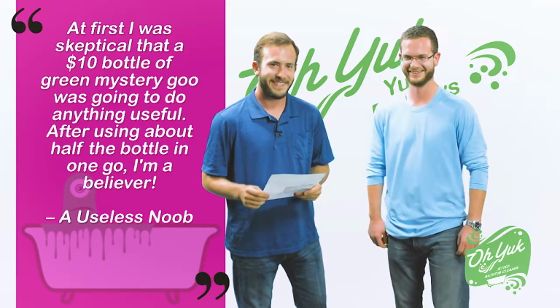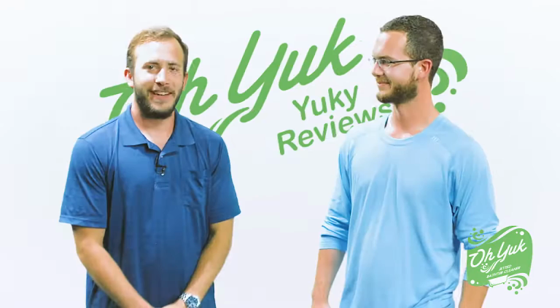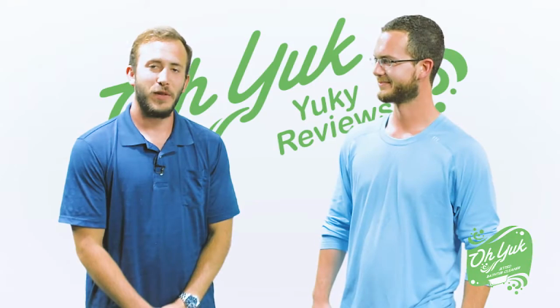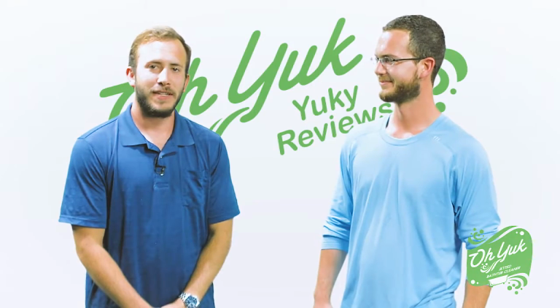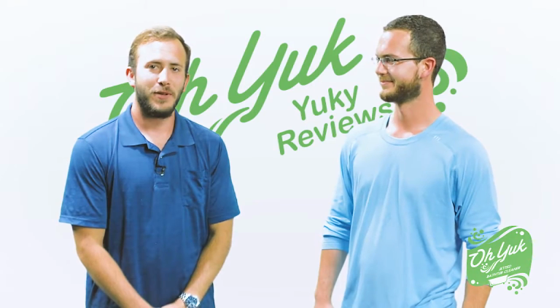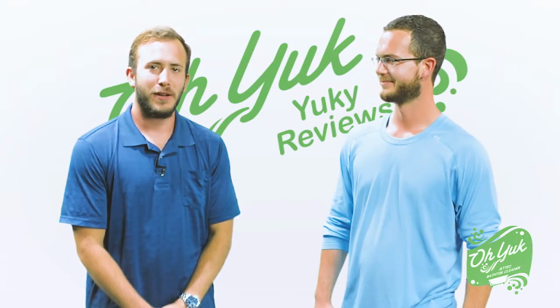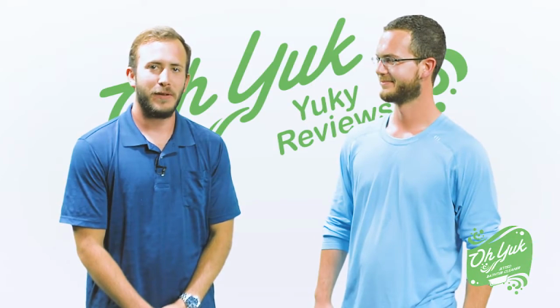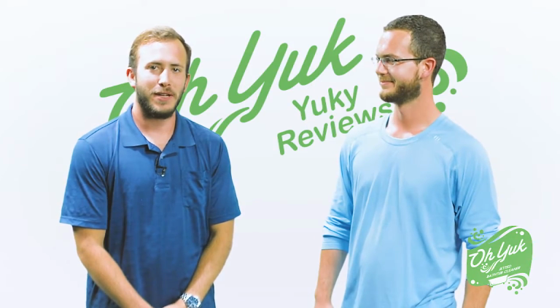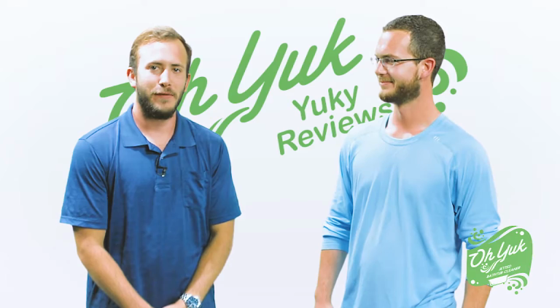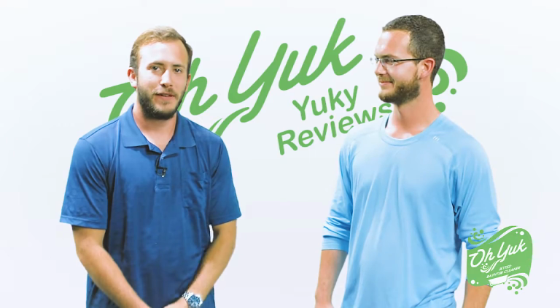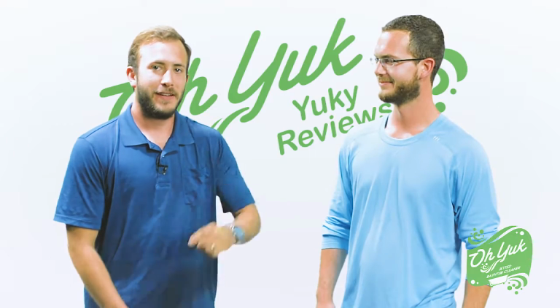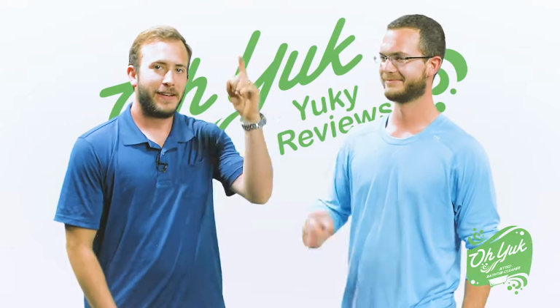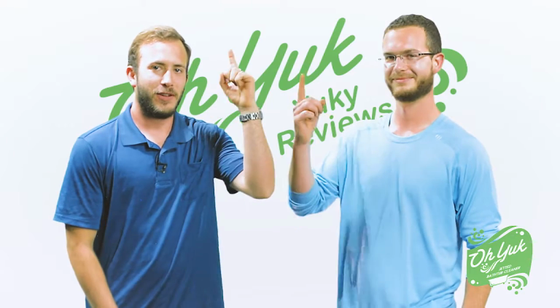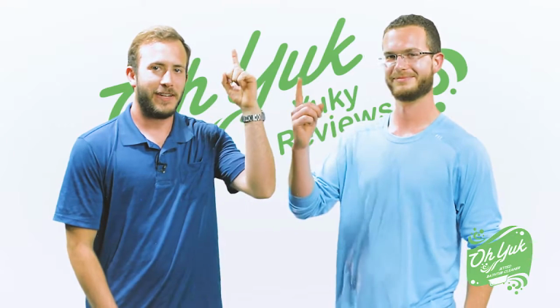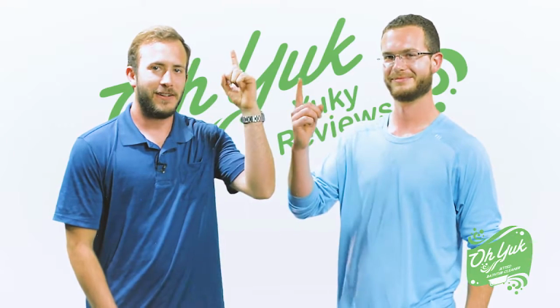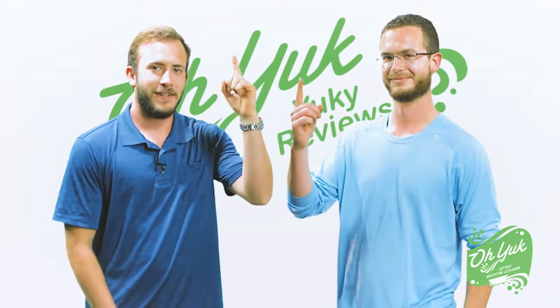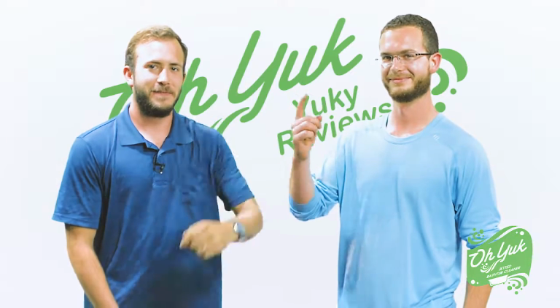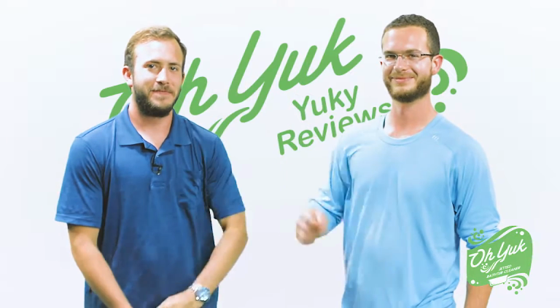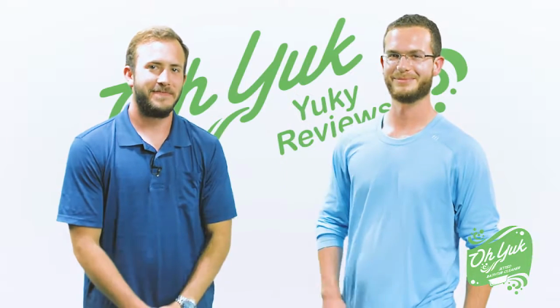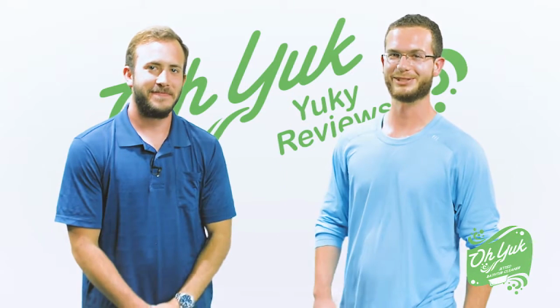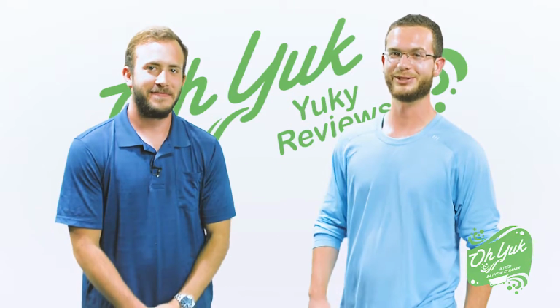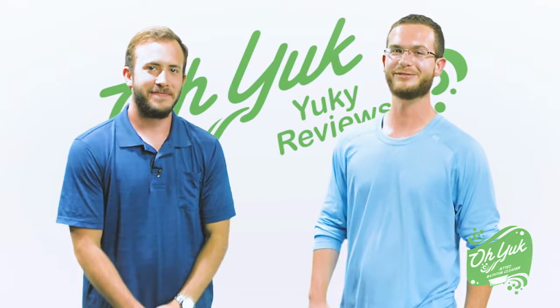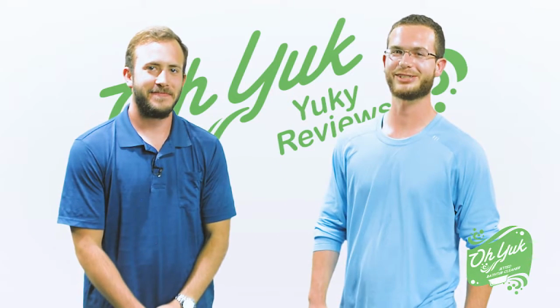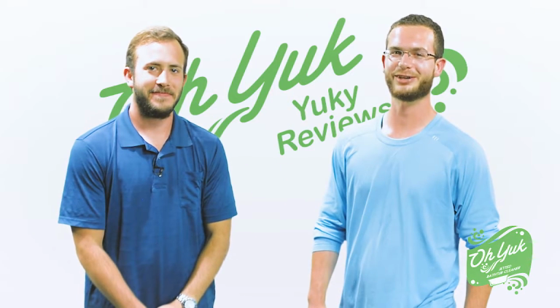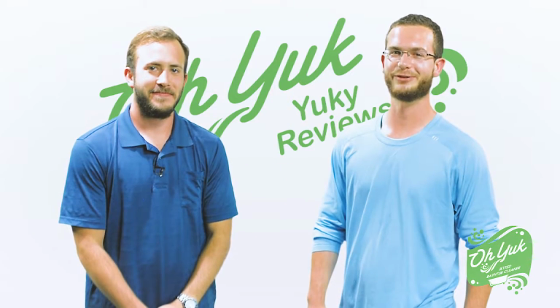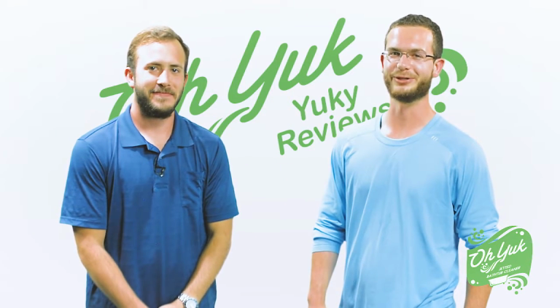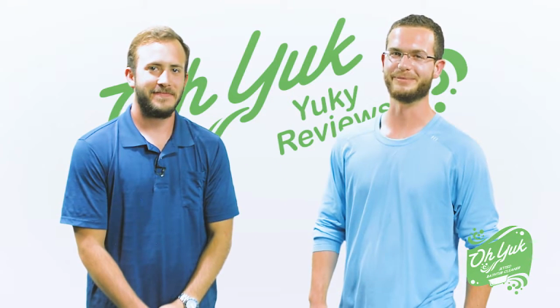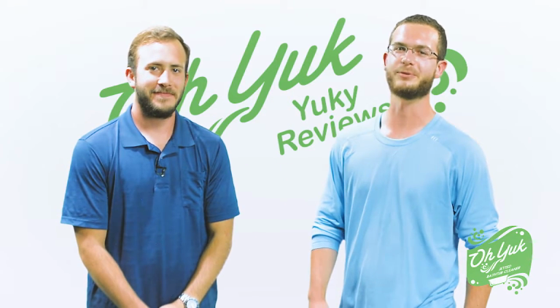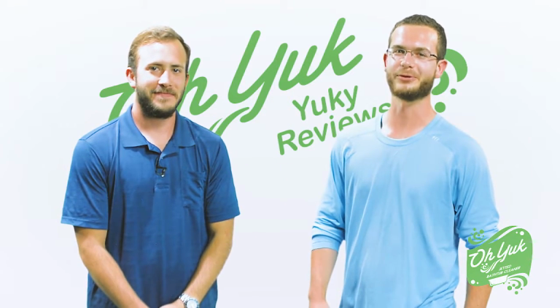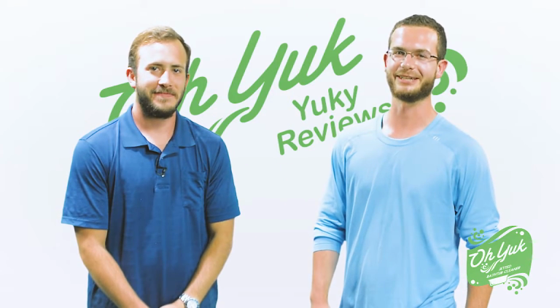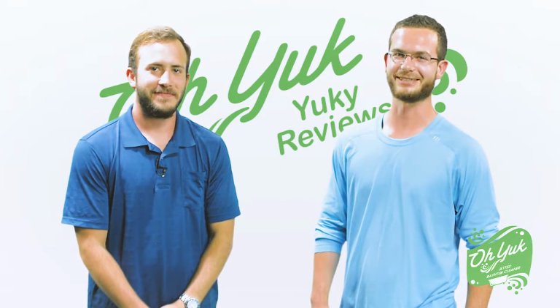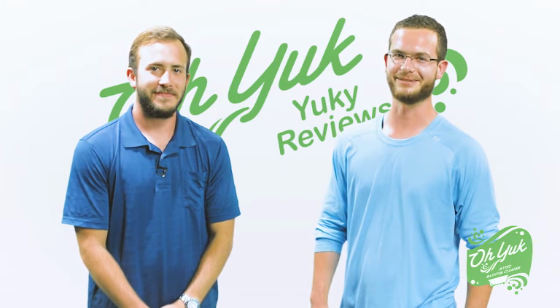If you'd like some O-Yuck for yourself, click here. Make sure you leave us a yucky review and maybe we'll read it next time.